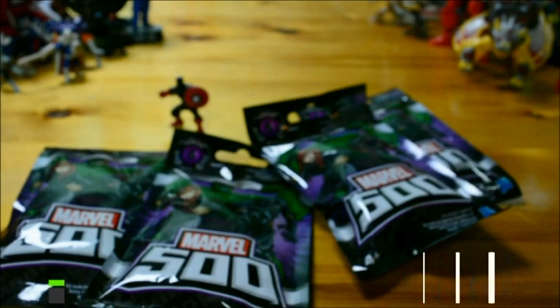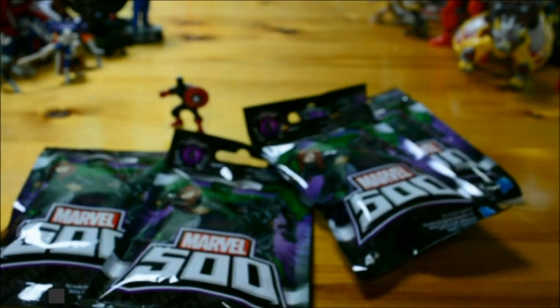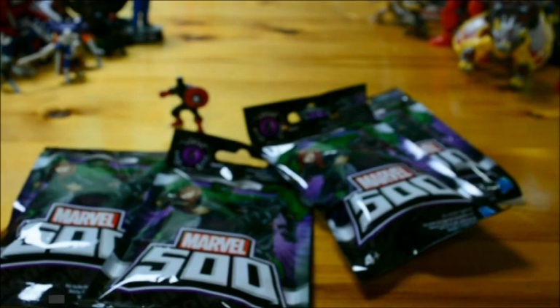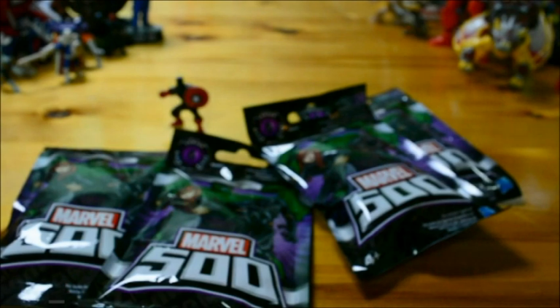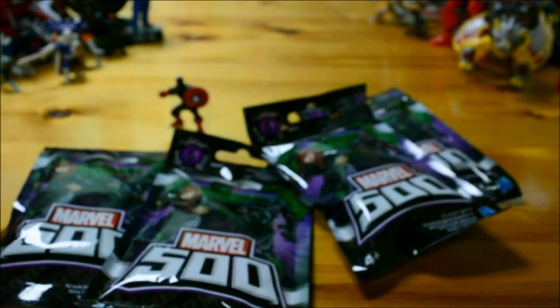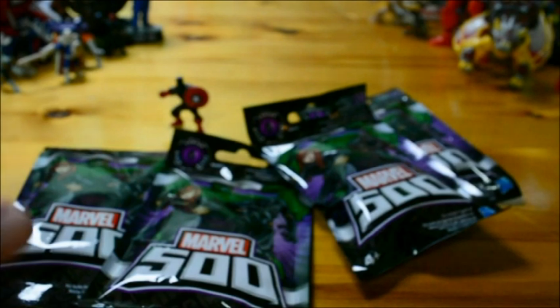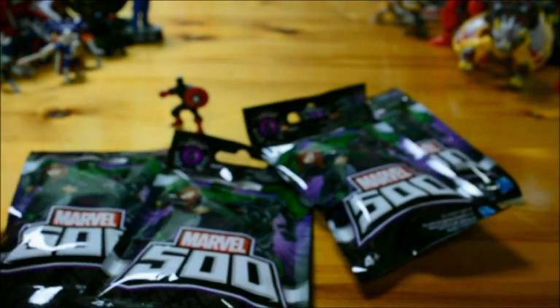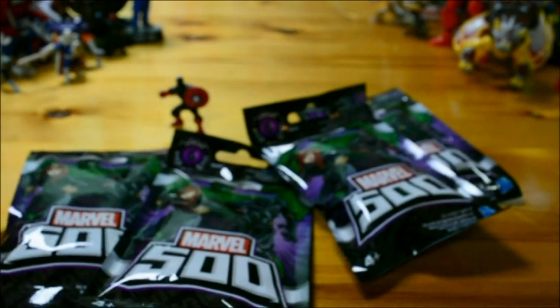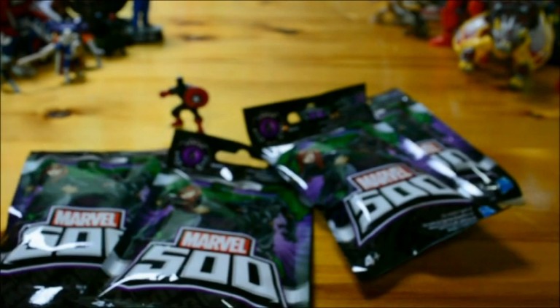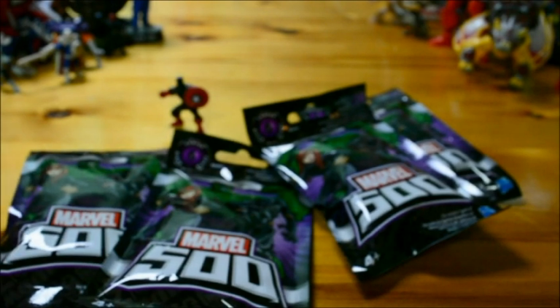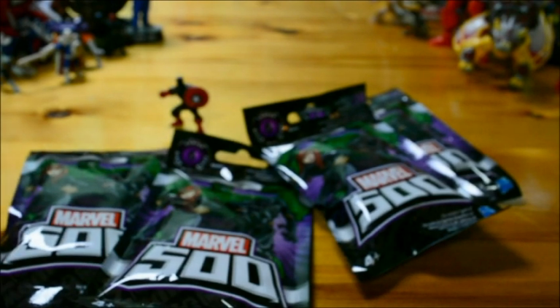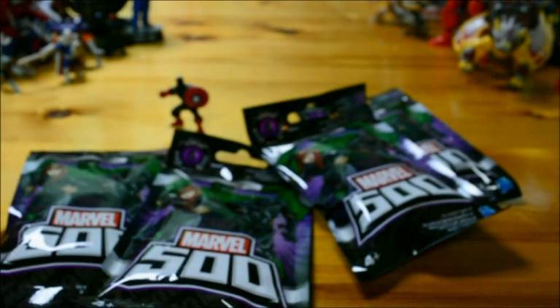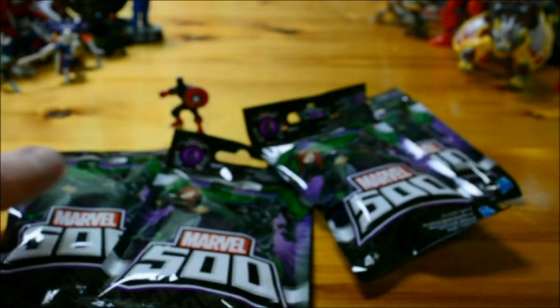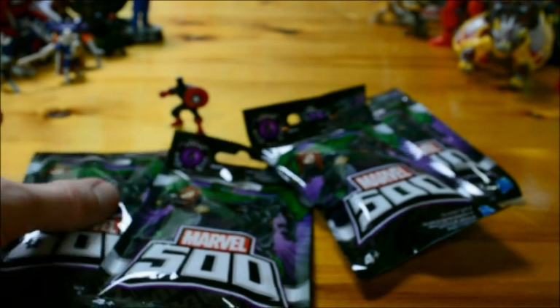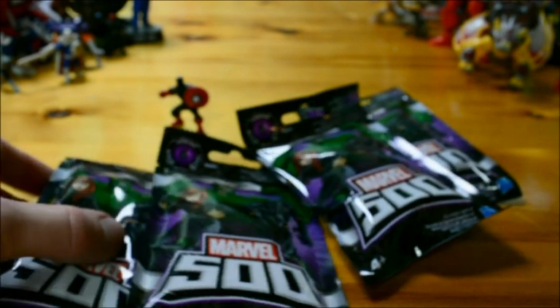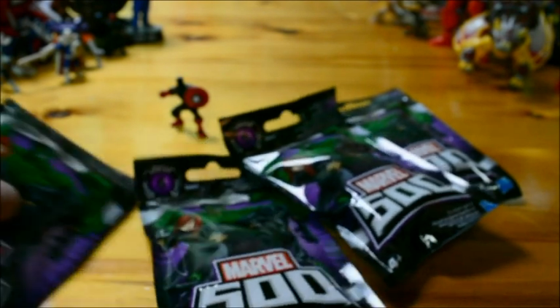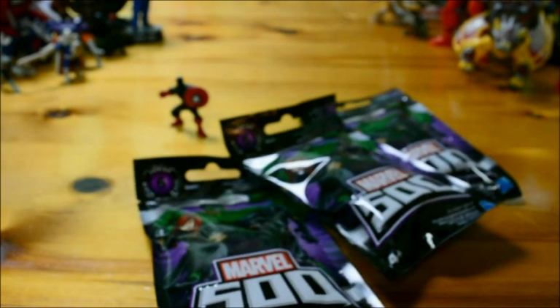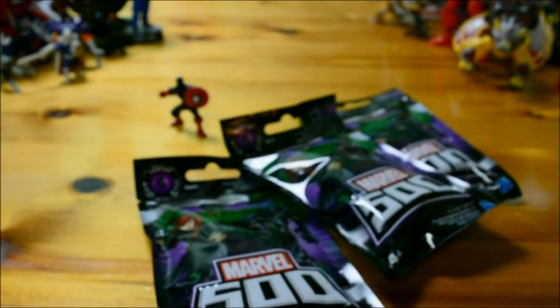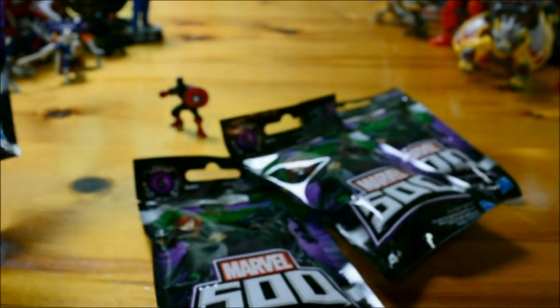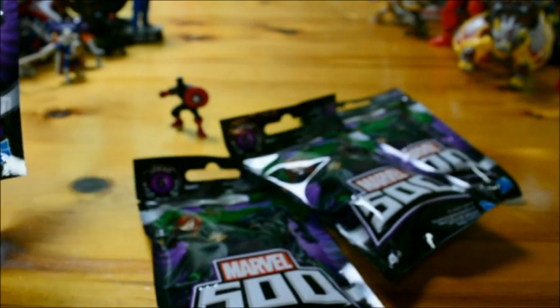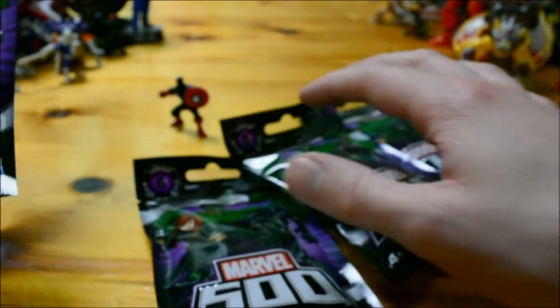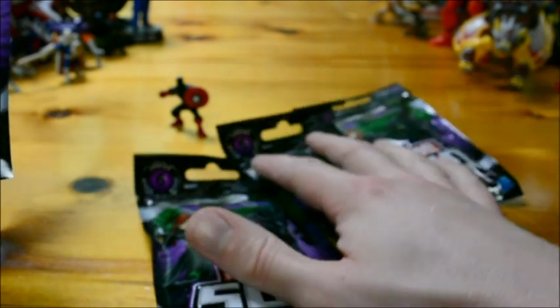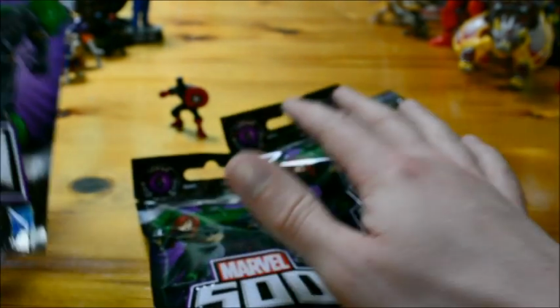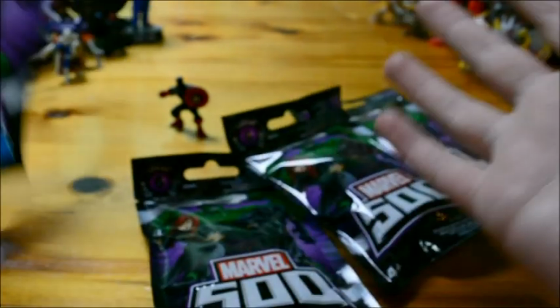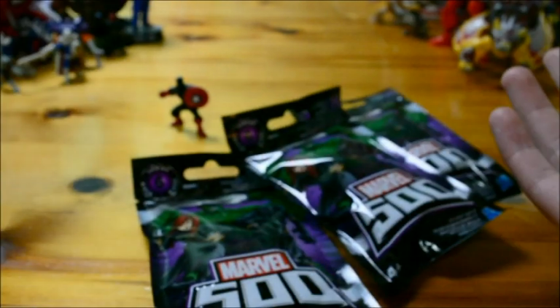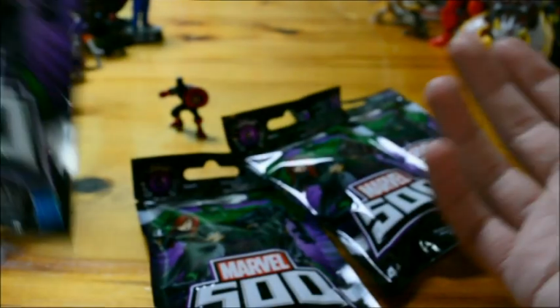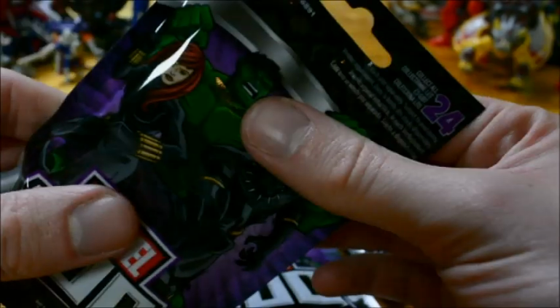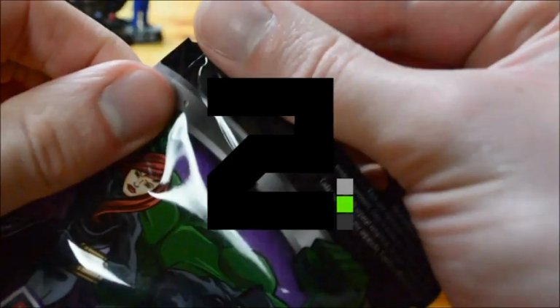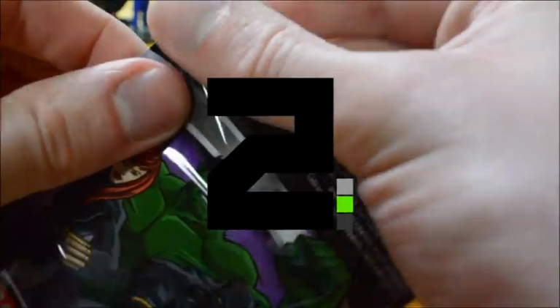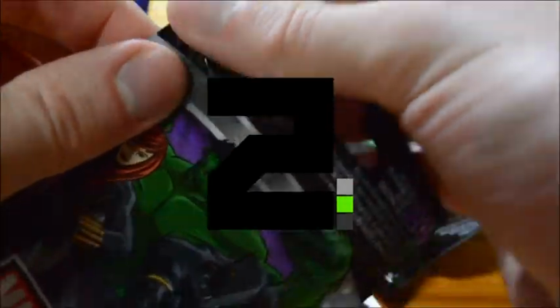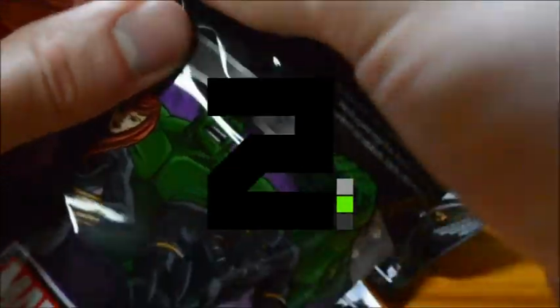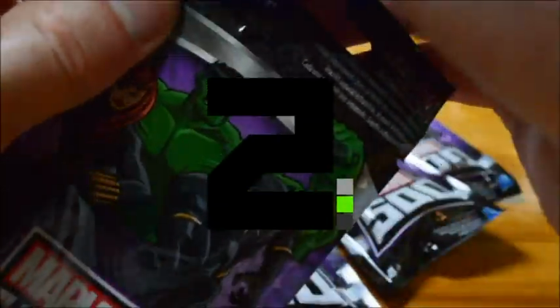Number one is US Agent - a different color scheme Captain America. He looks cool, I'll give him that. The color scheme does look cool. But I haven't got a clue who US Agent is.